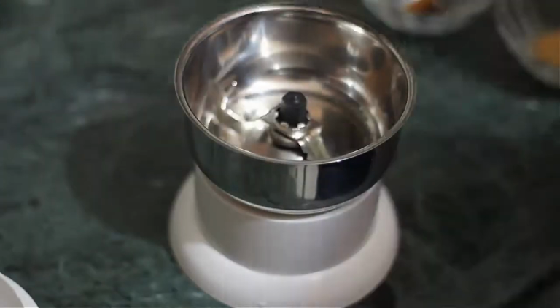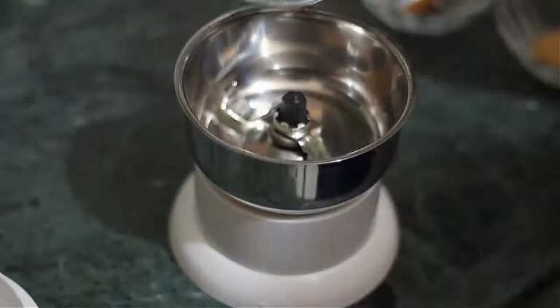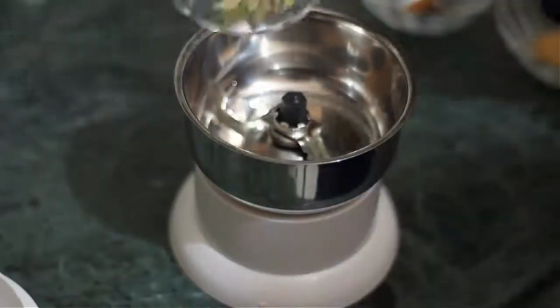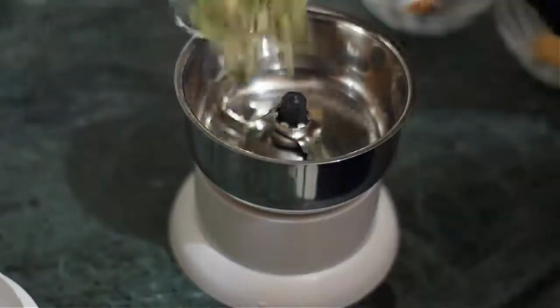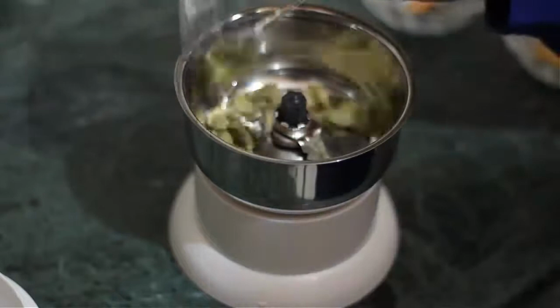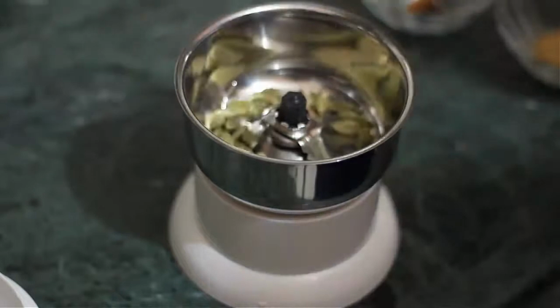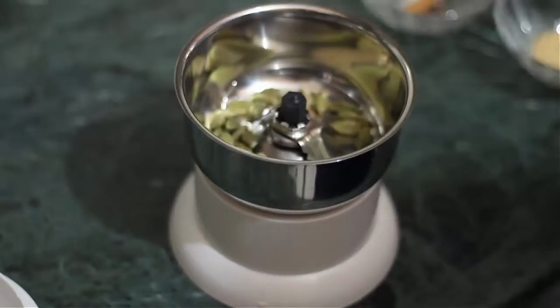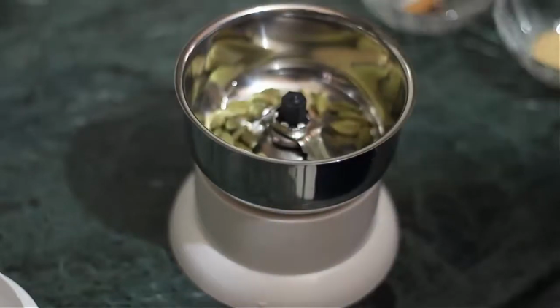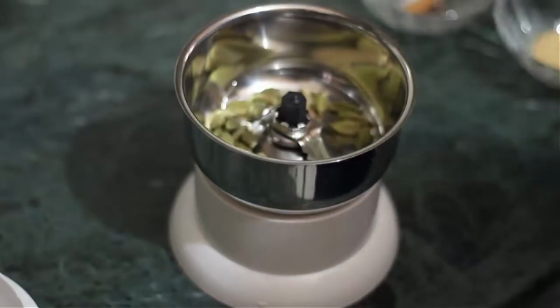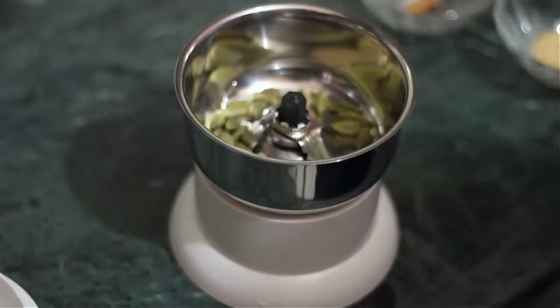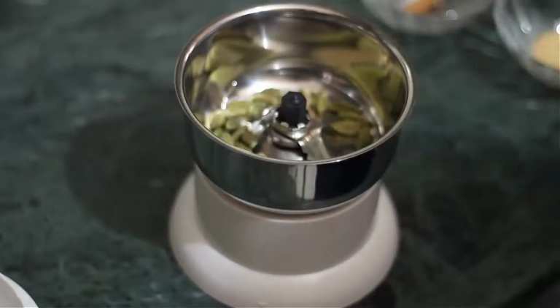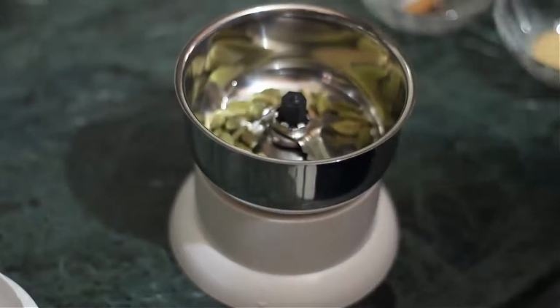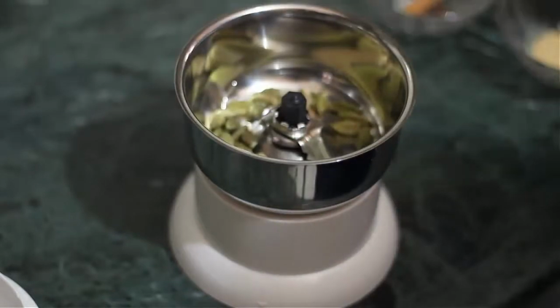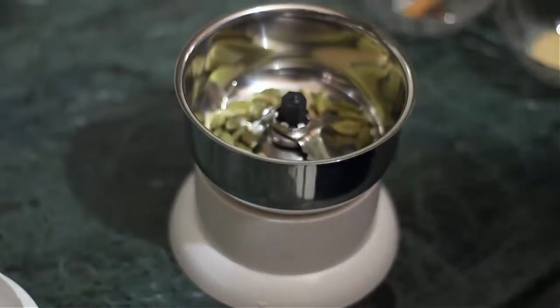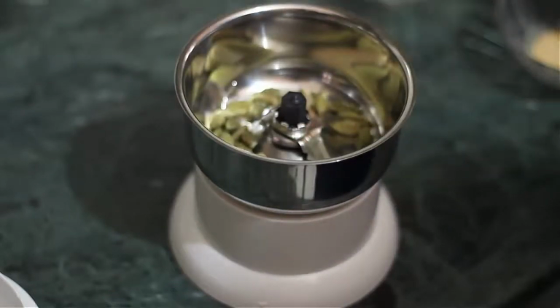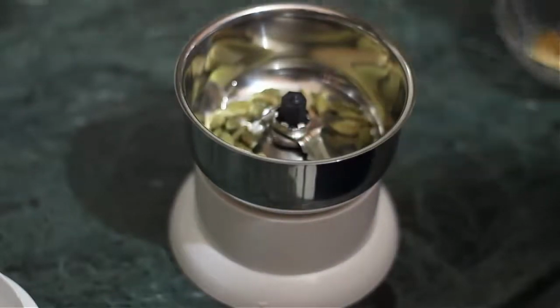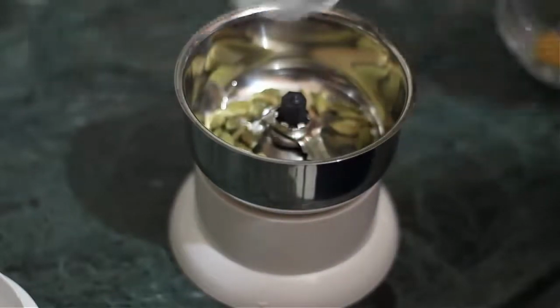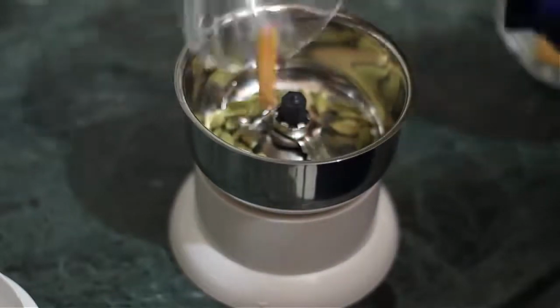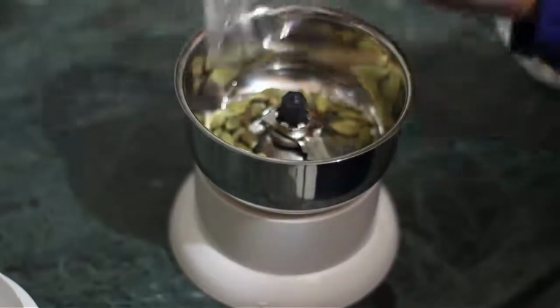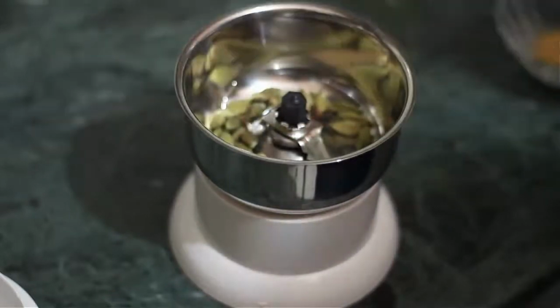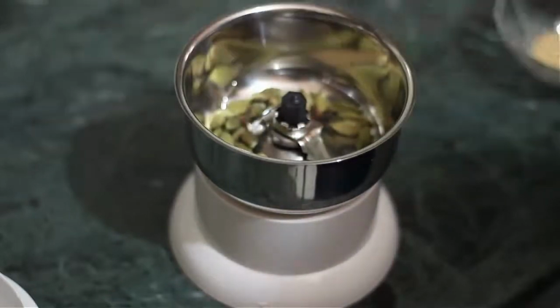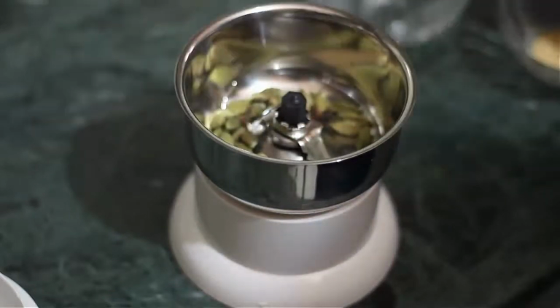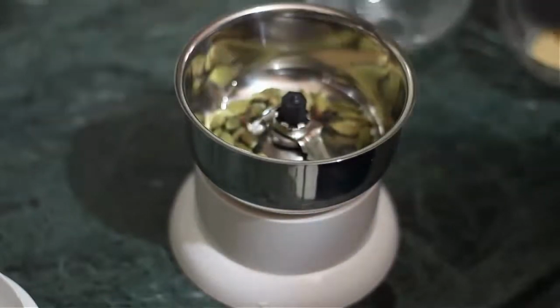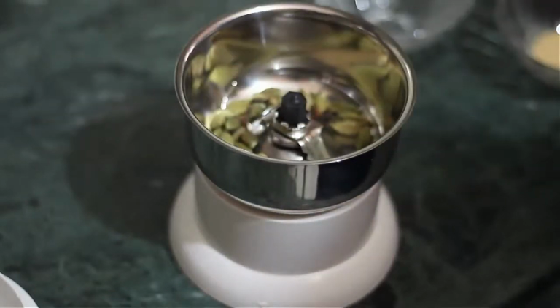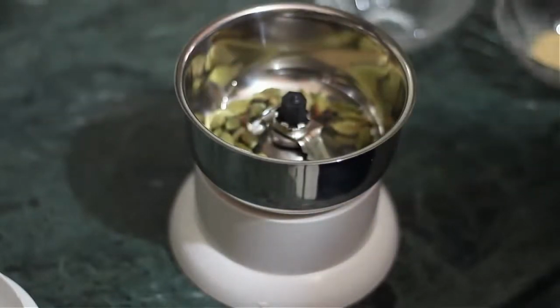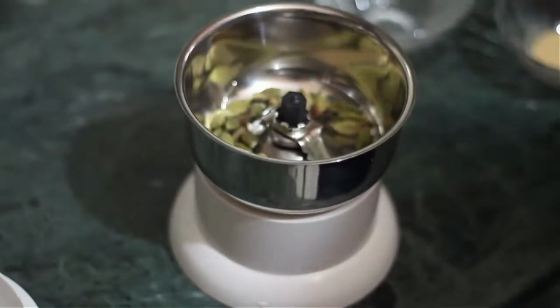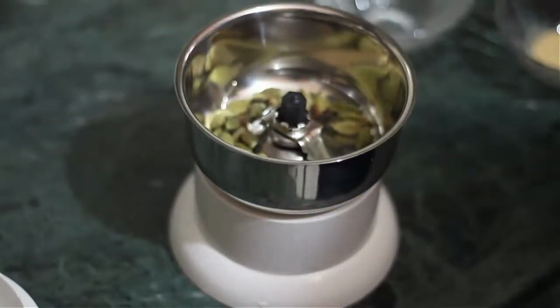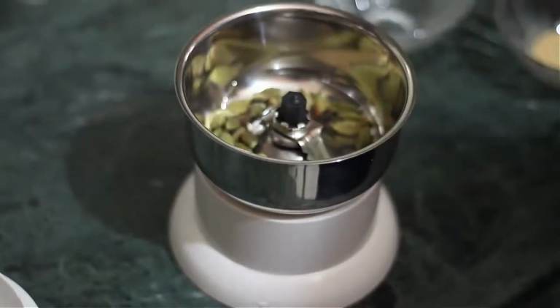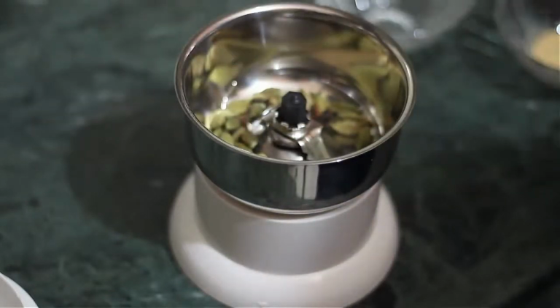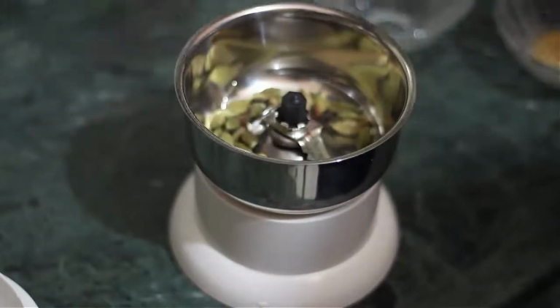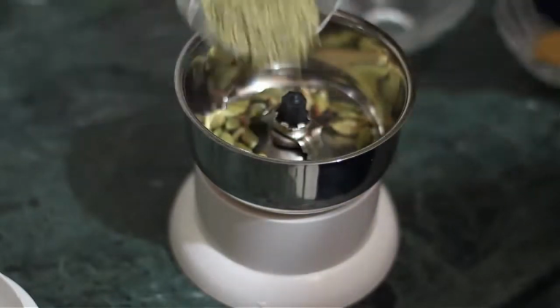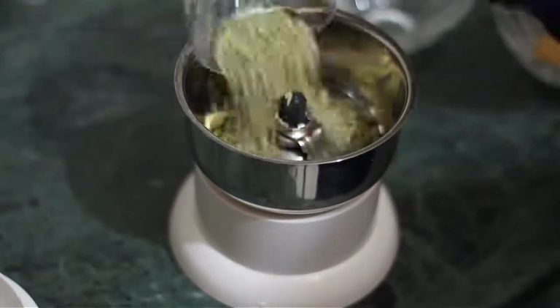In the mixer jar, we will add dalchini (cinnamon), long (cloves), and saunf (fennel) pieces.